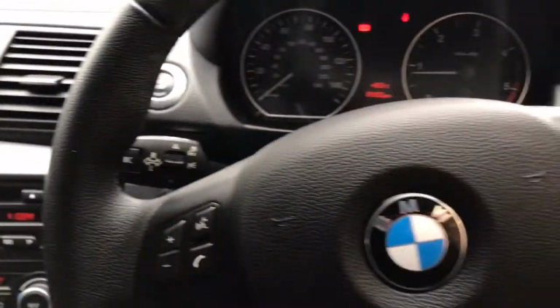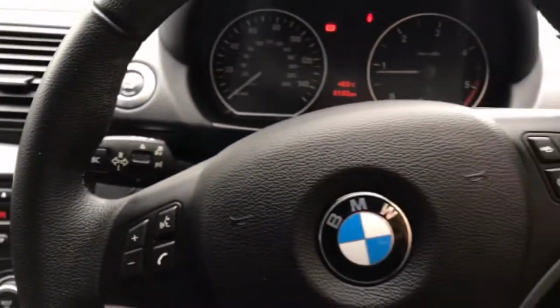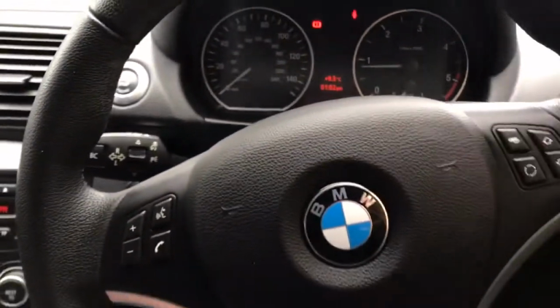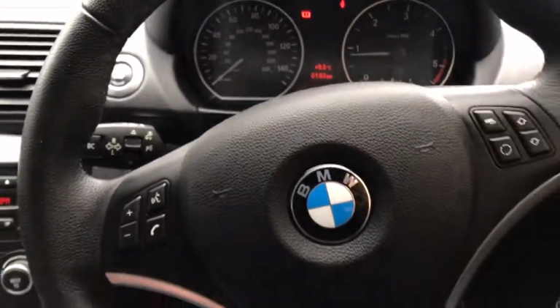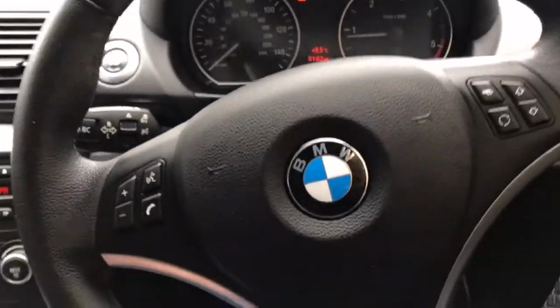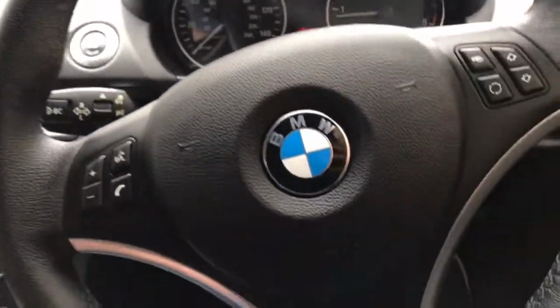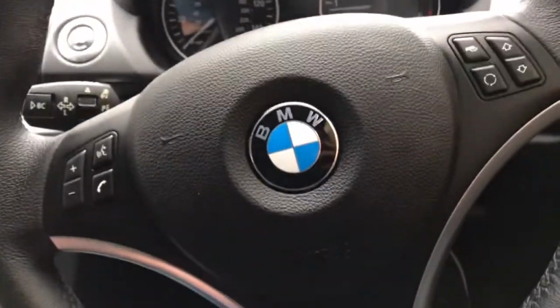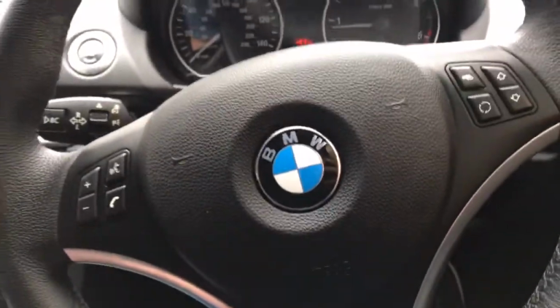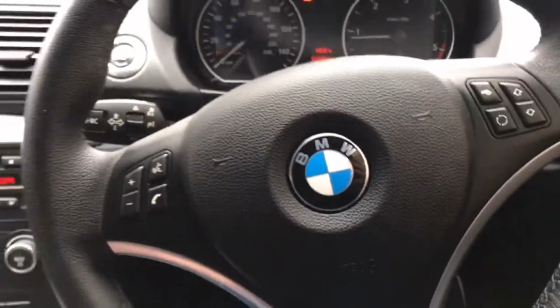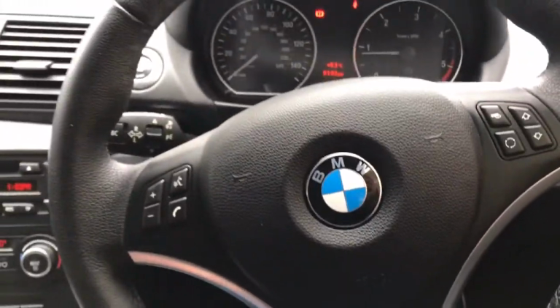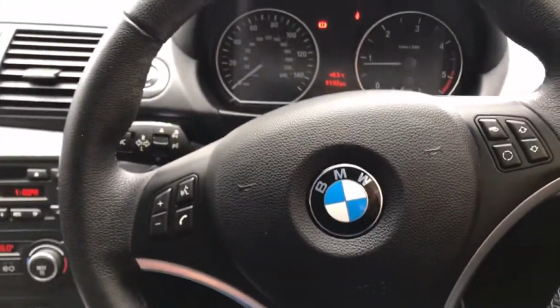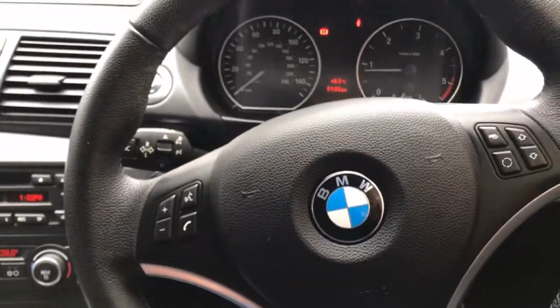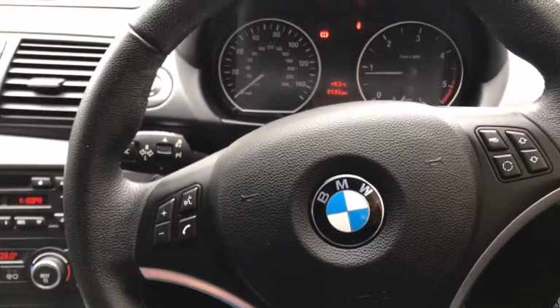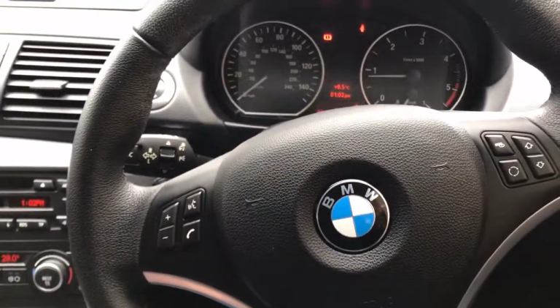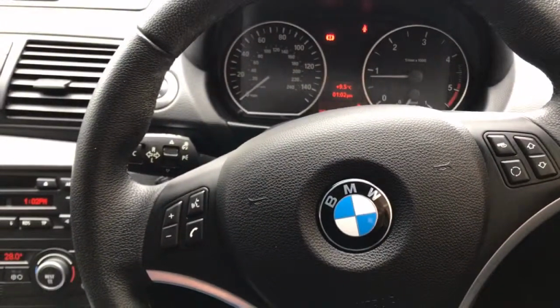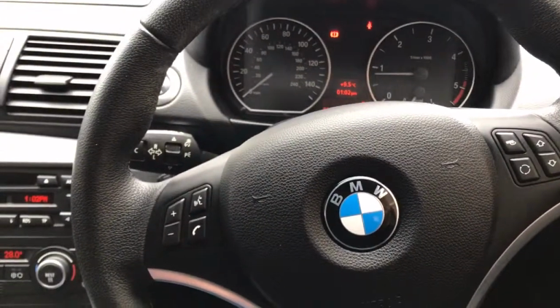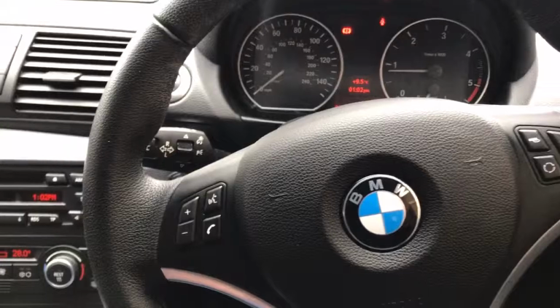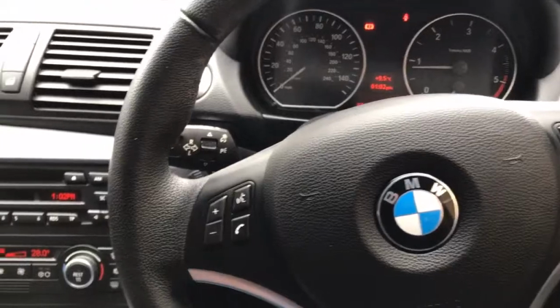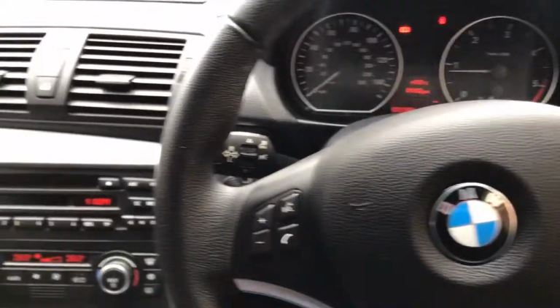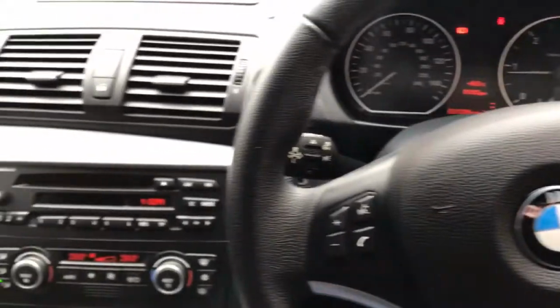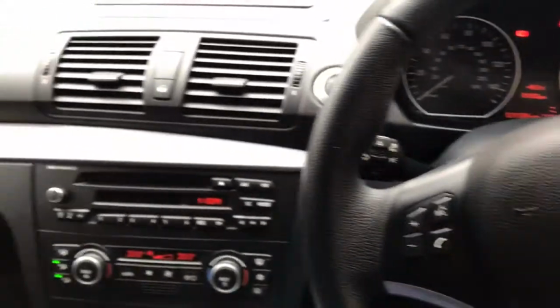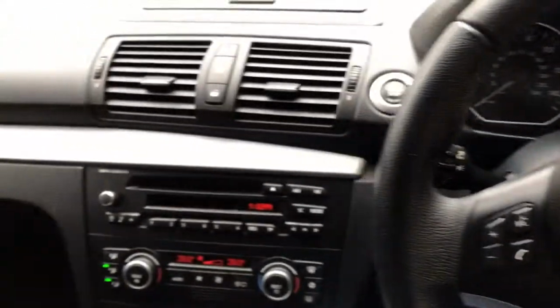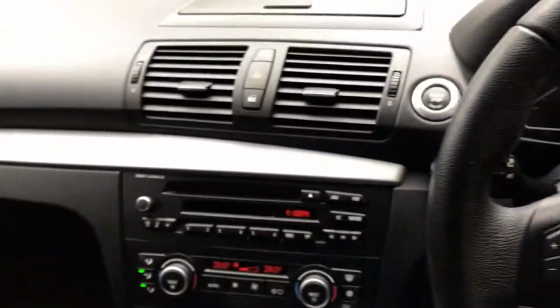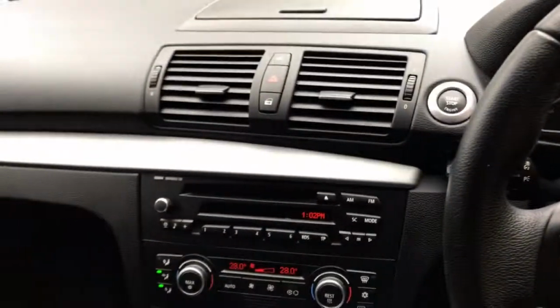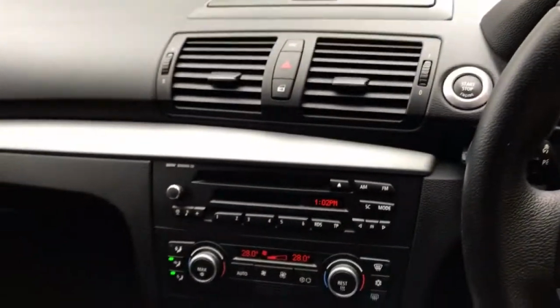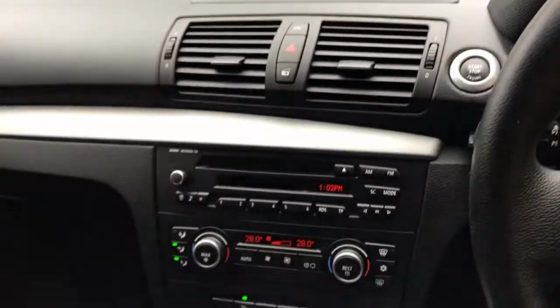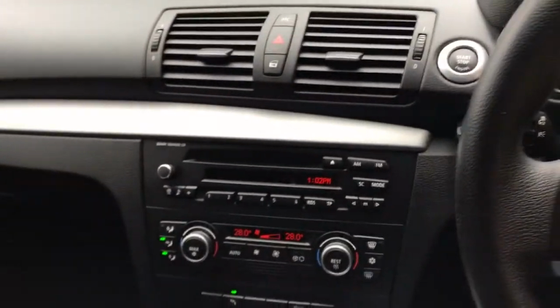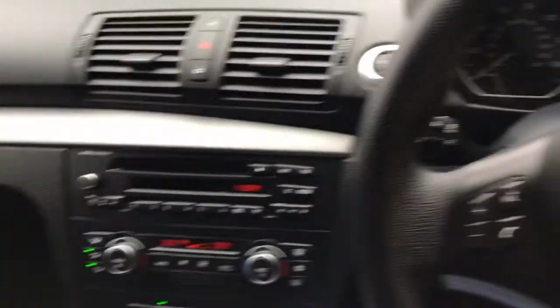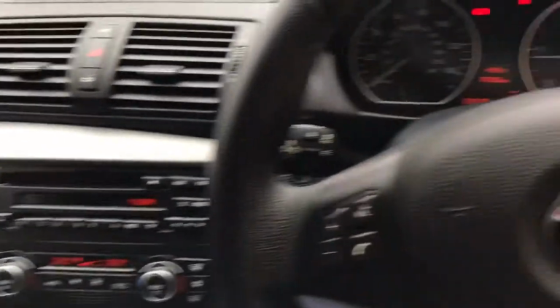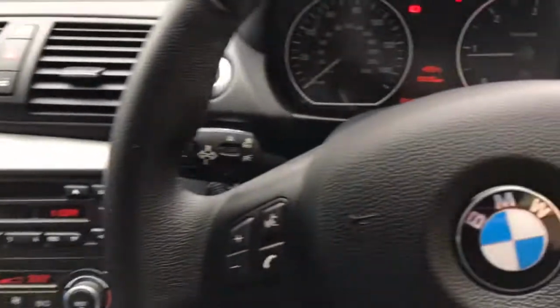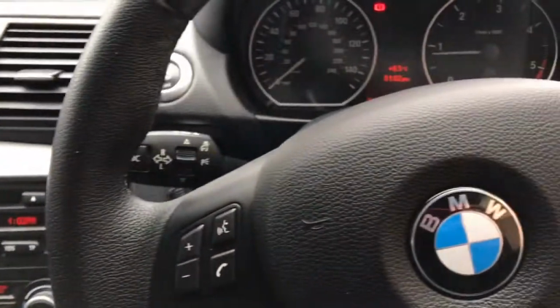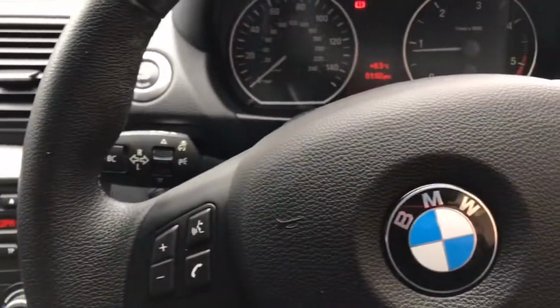It has rain sensors and automatic lights. It really is a lovely car.